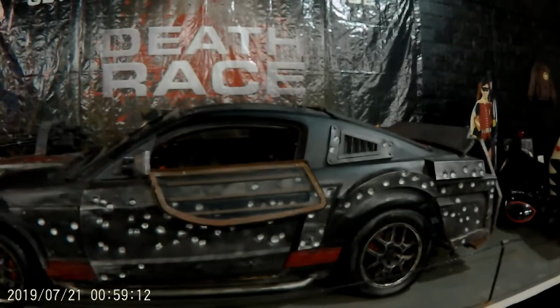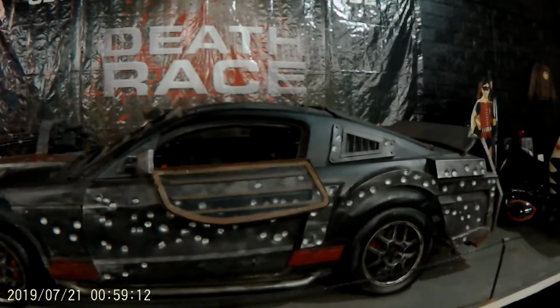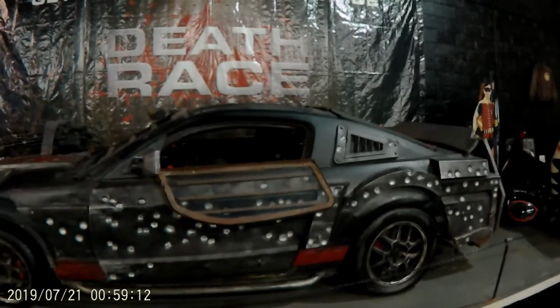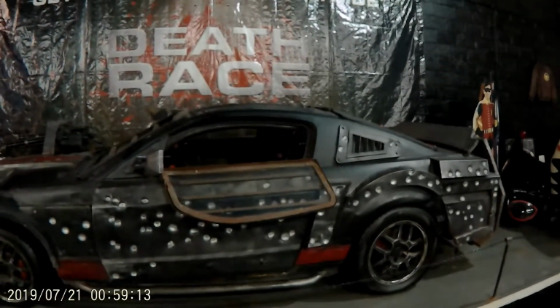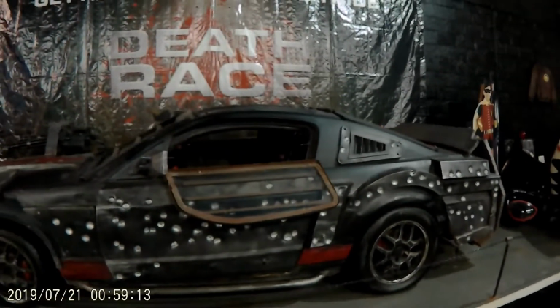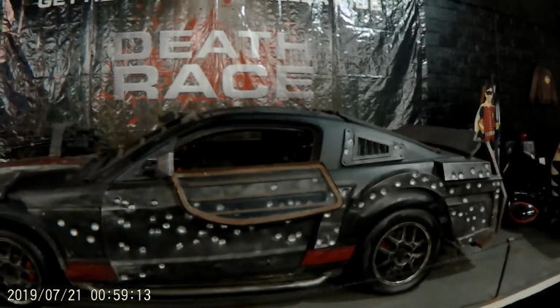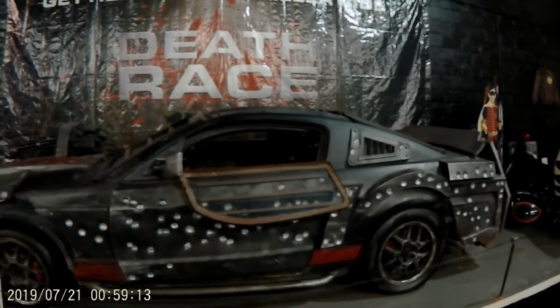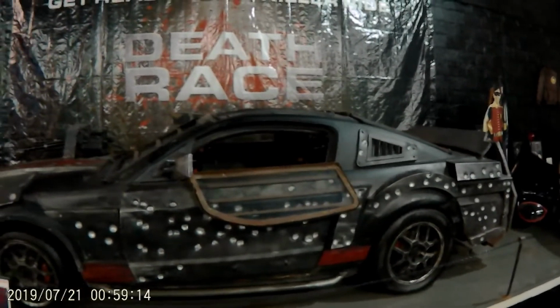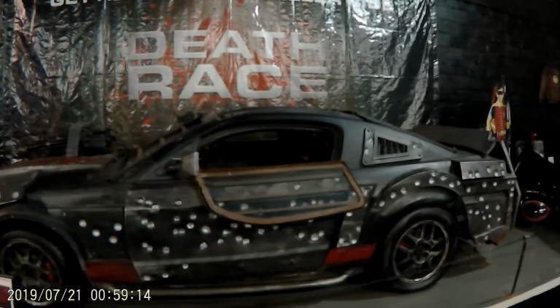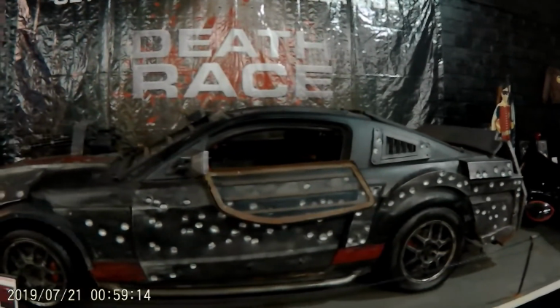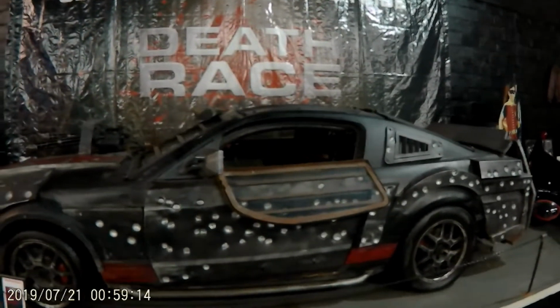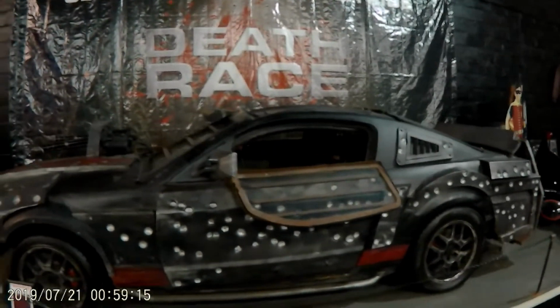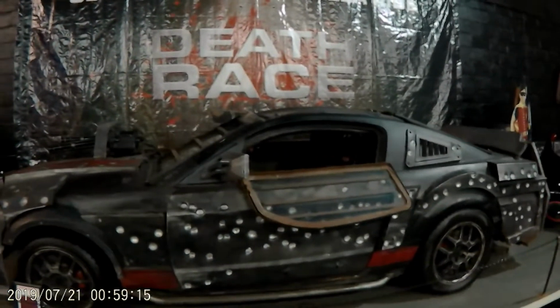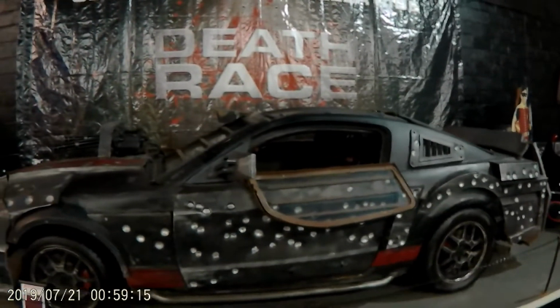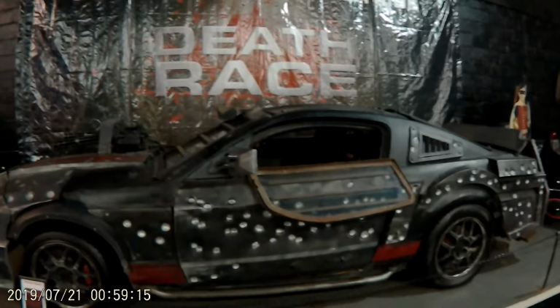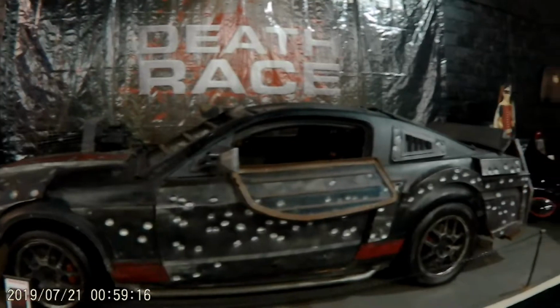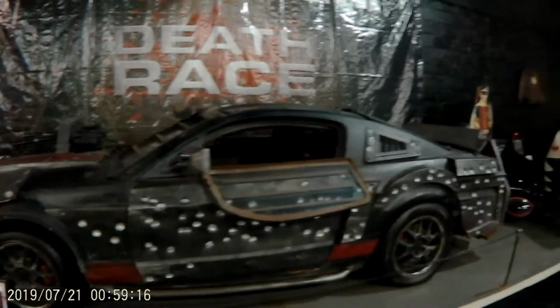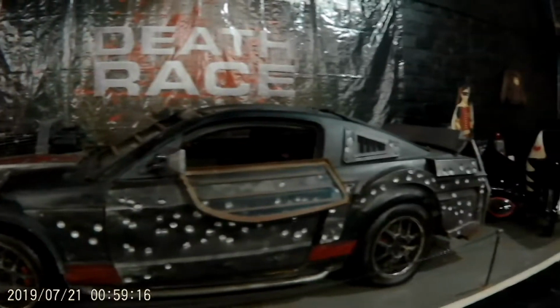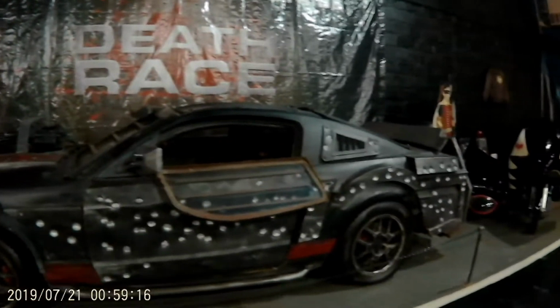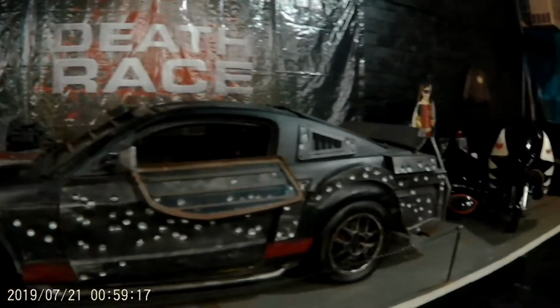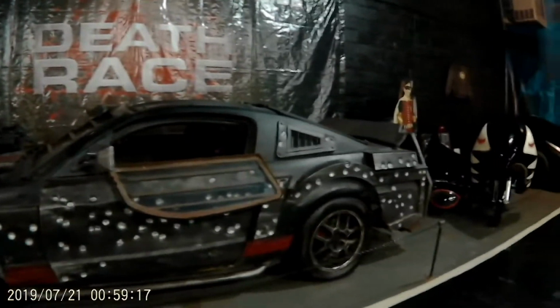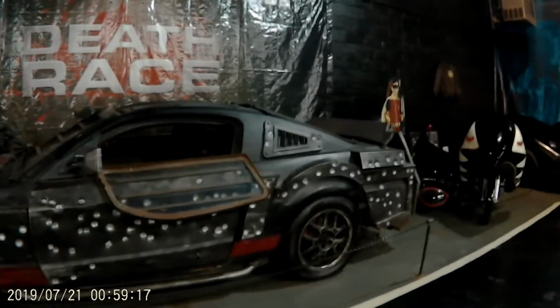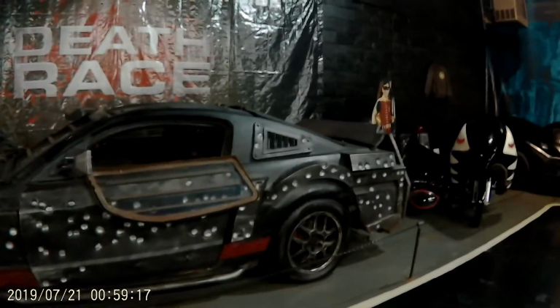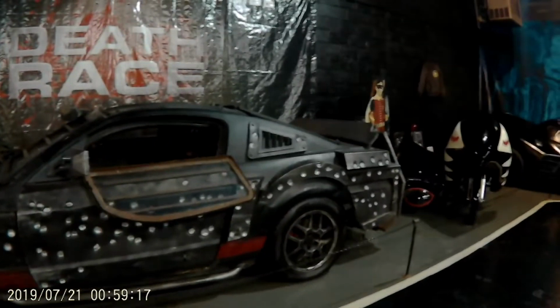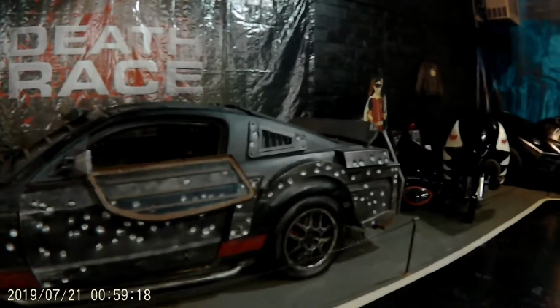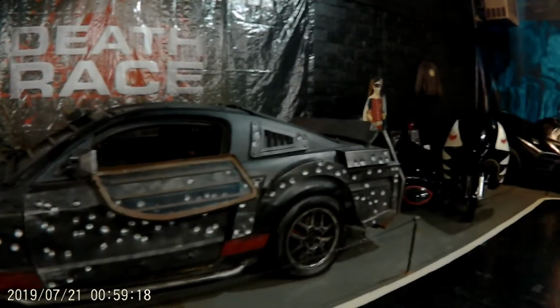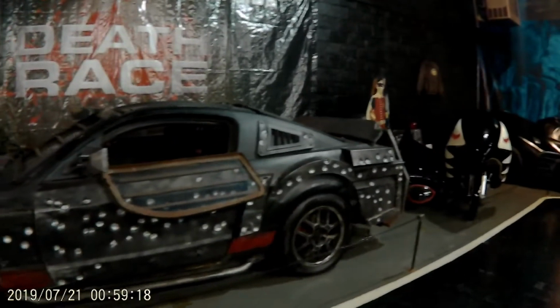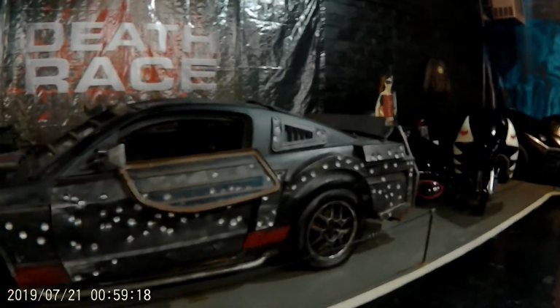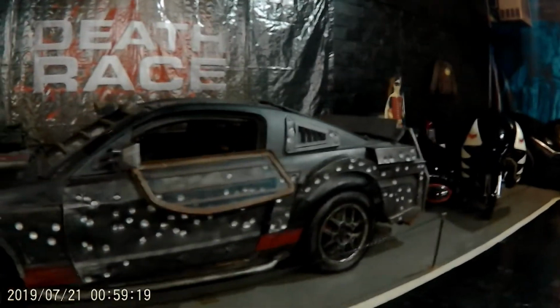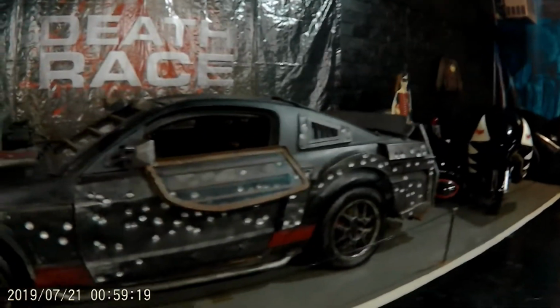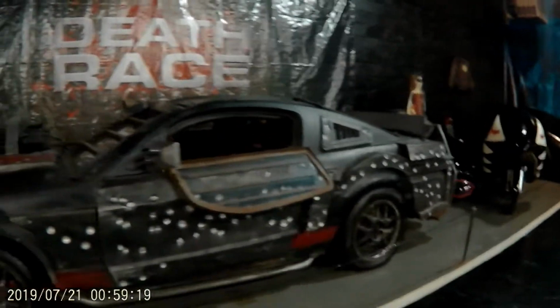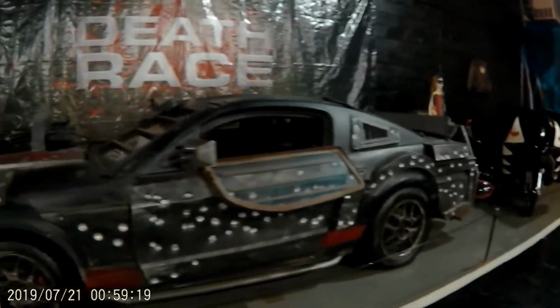Mustang GT from Death Race with Jason Statham — very cool car.